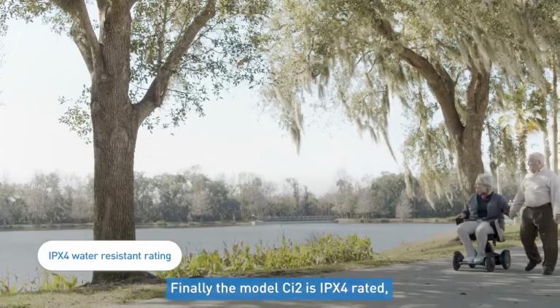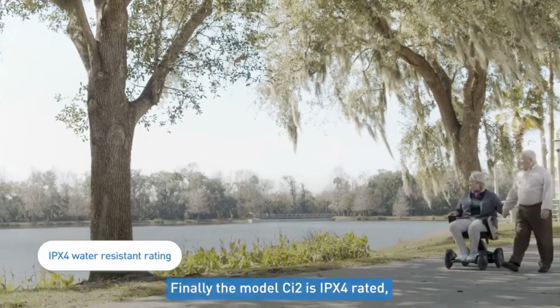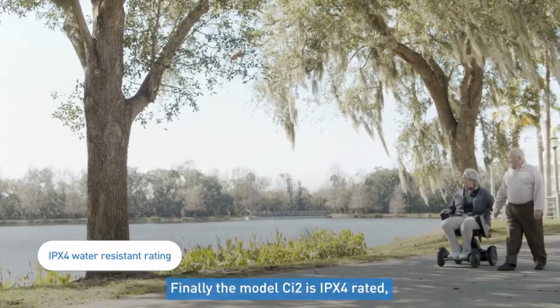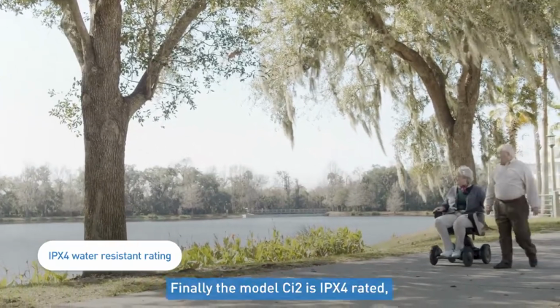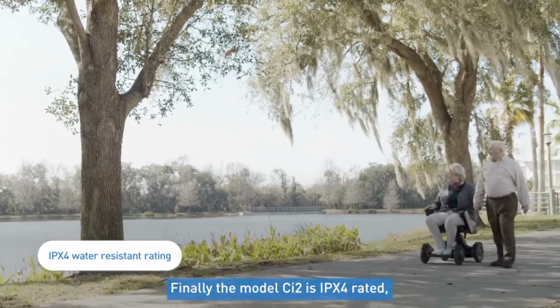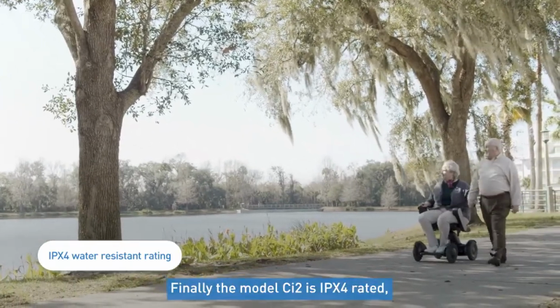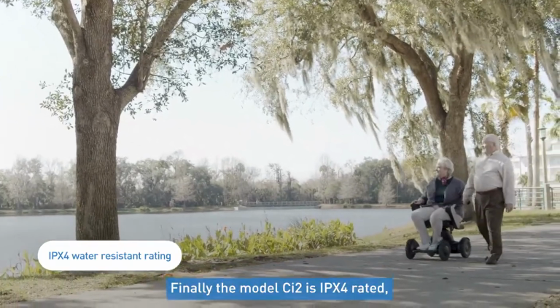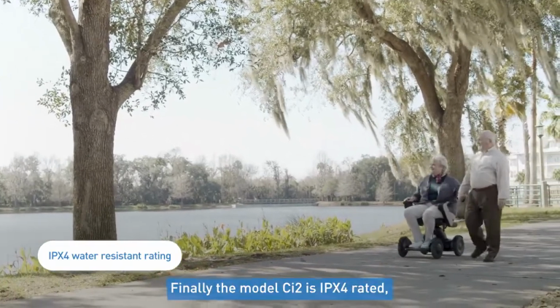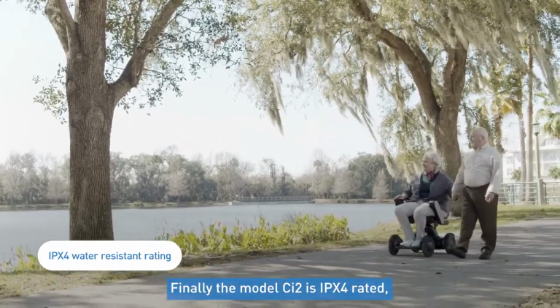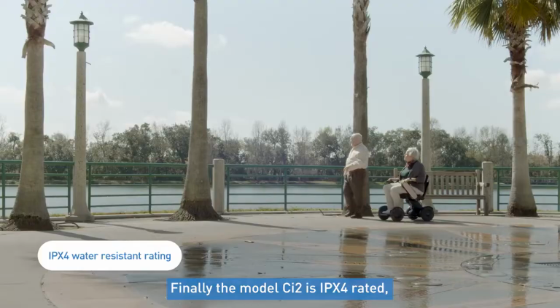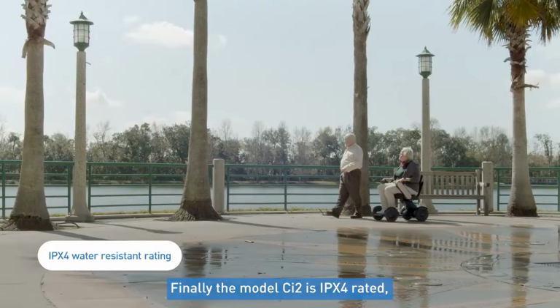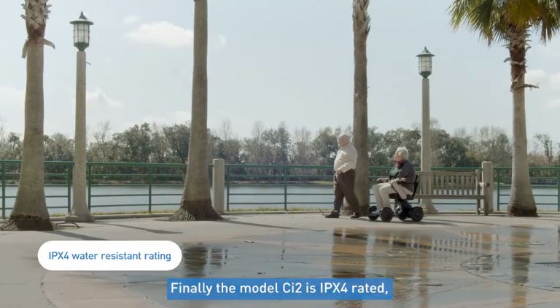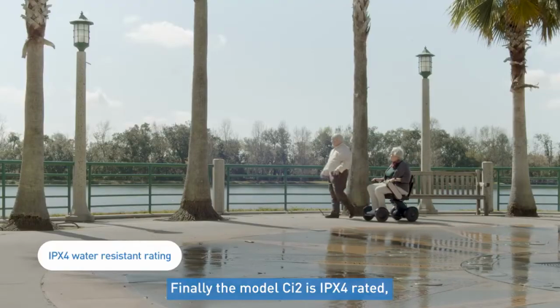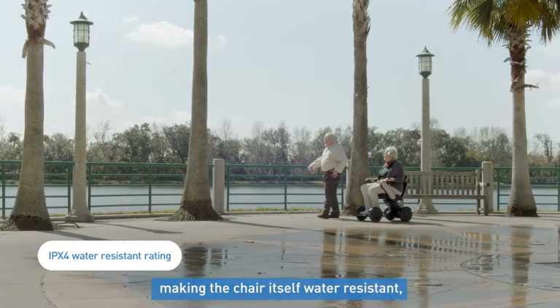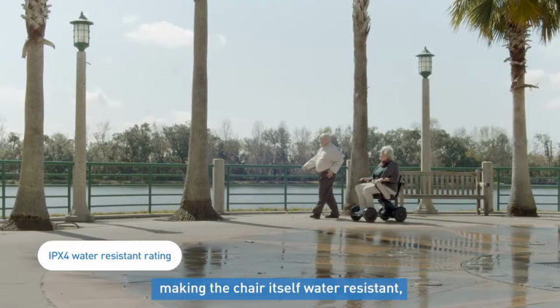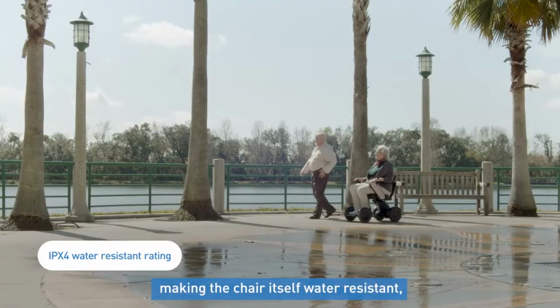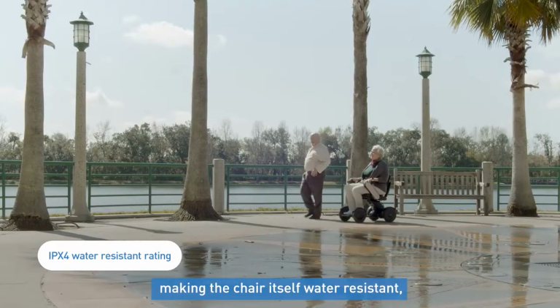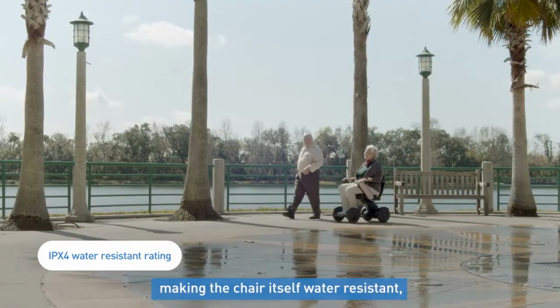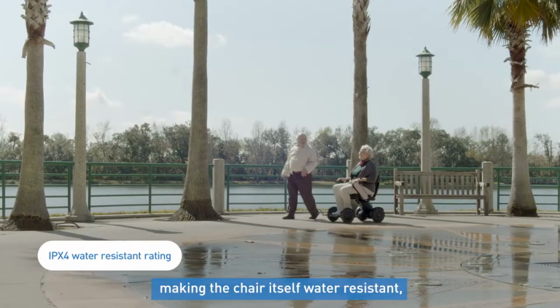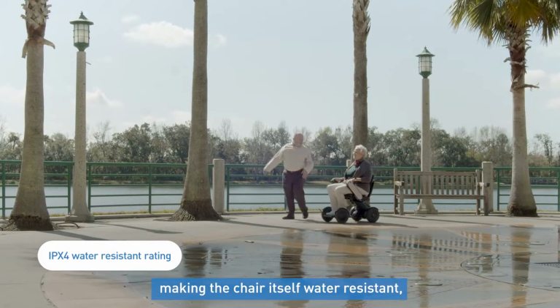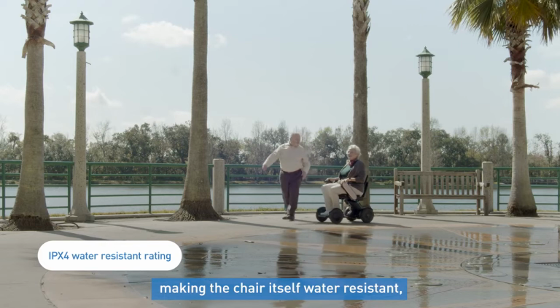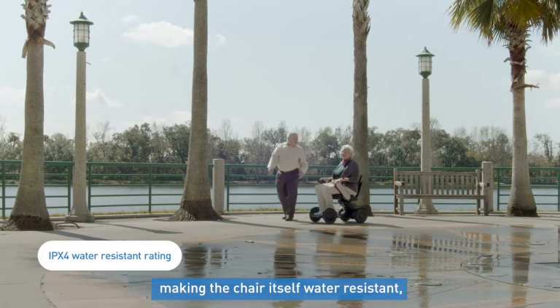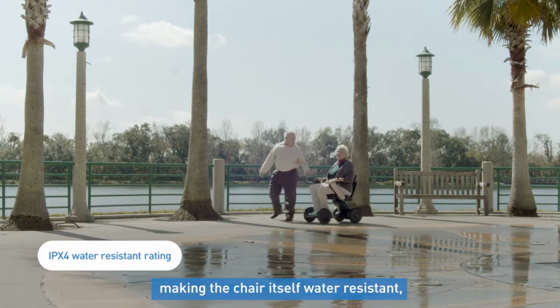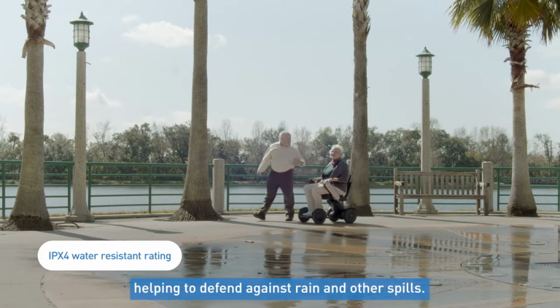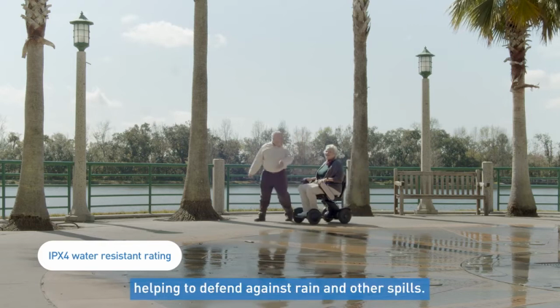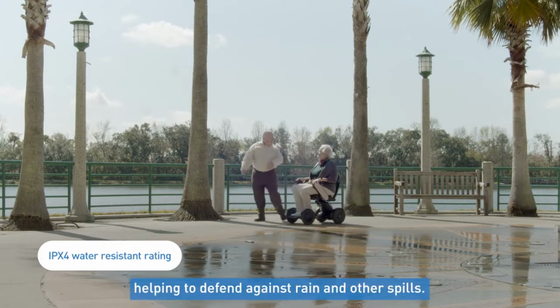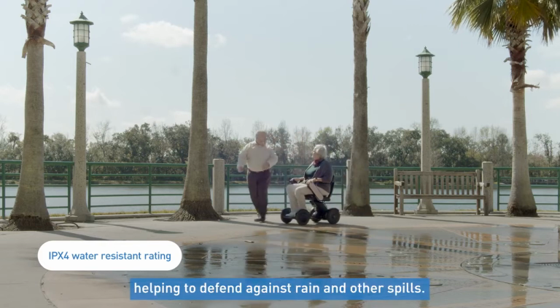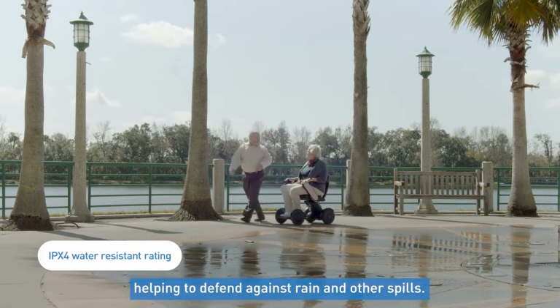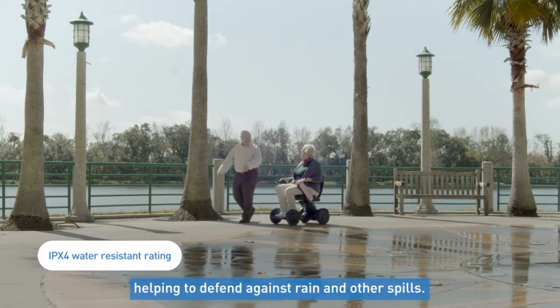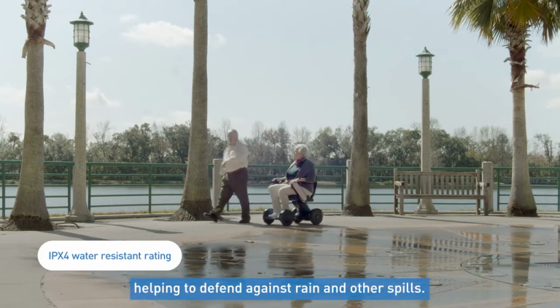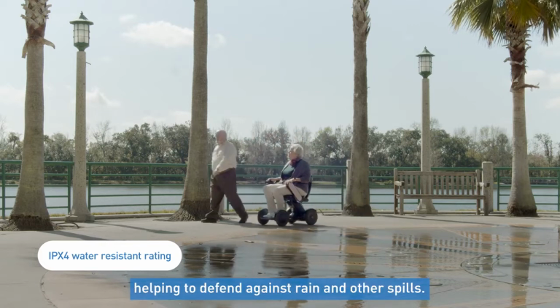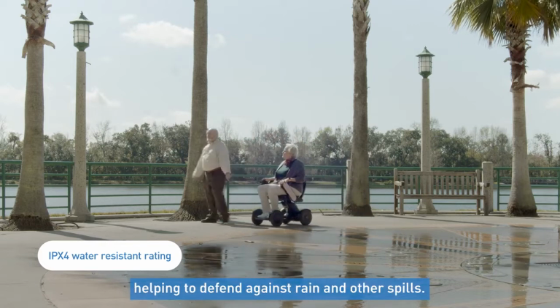Finally, the model CI2 is IPX4 rated, making the chair itself water resistant, helping to defend against rain and other spills.